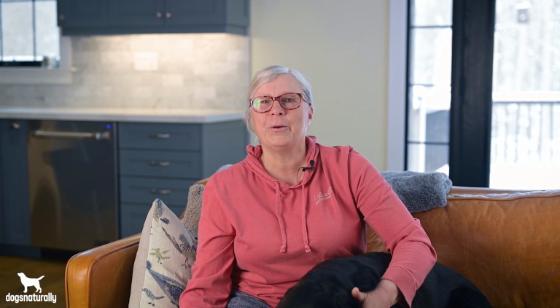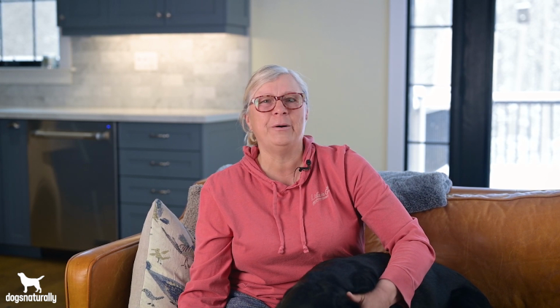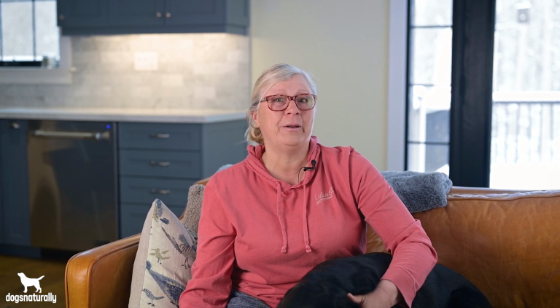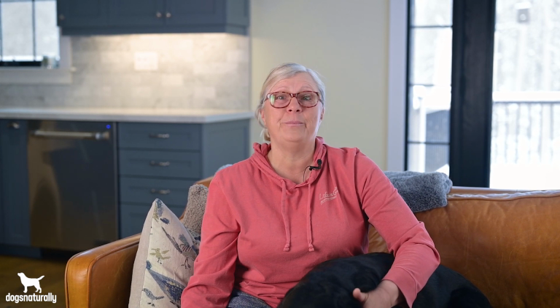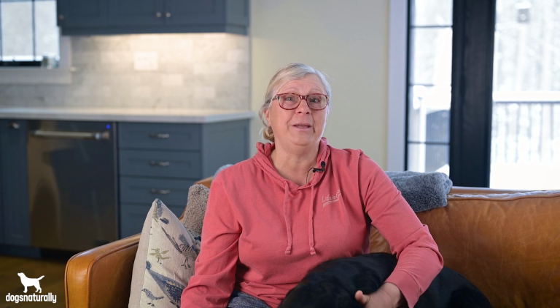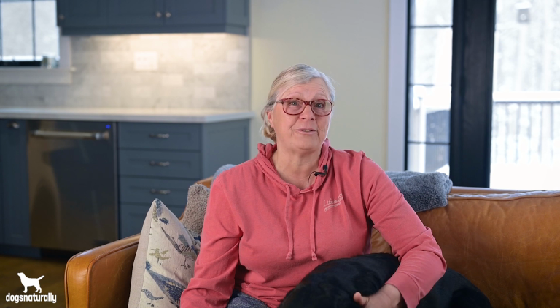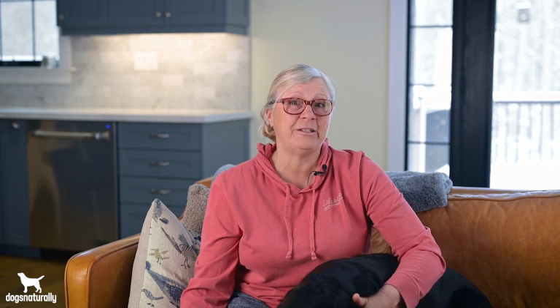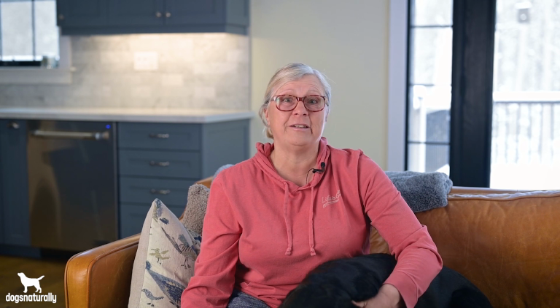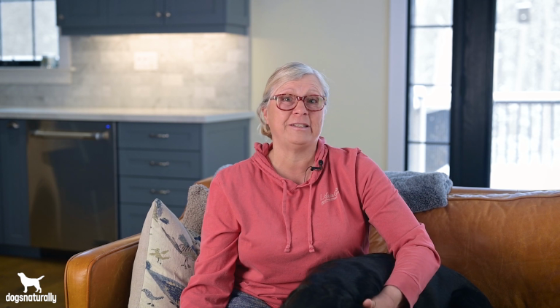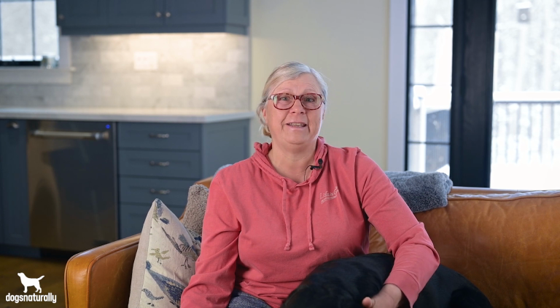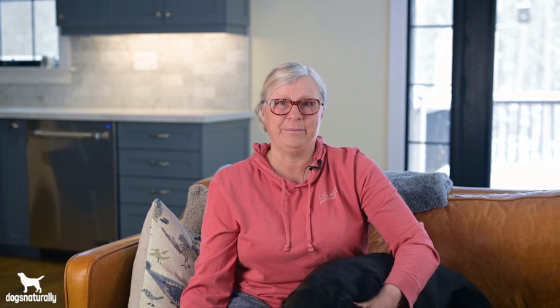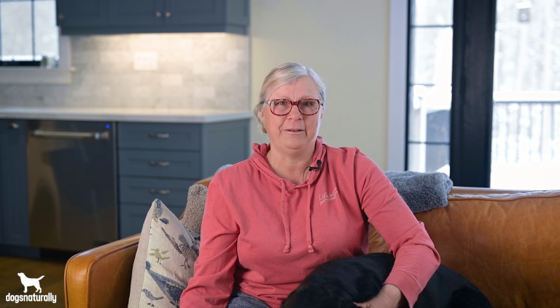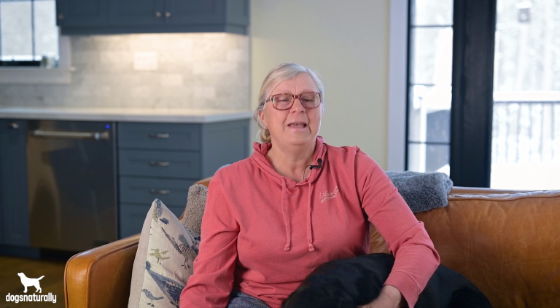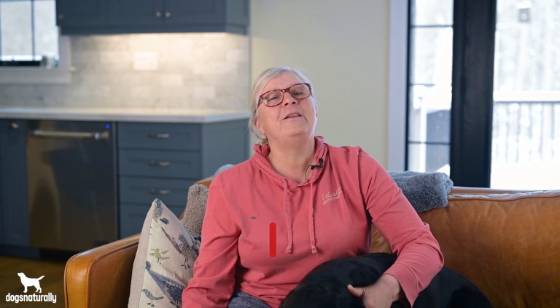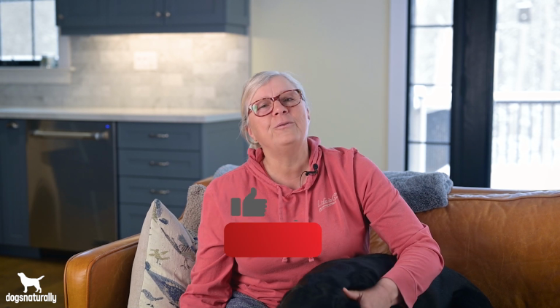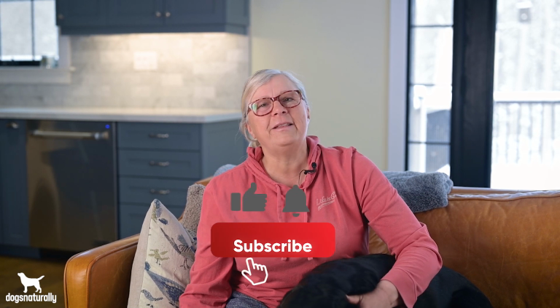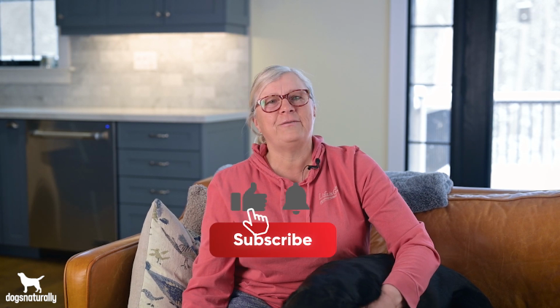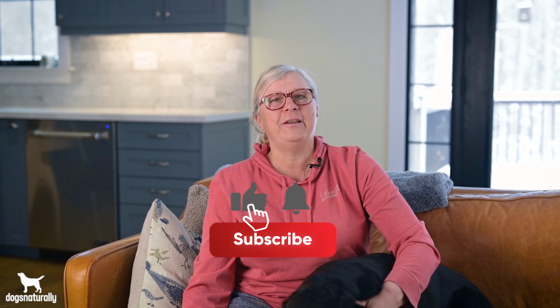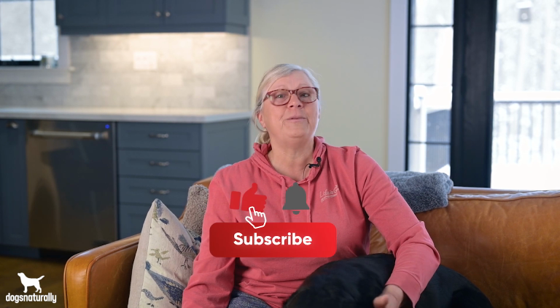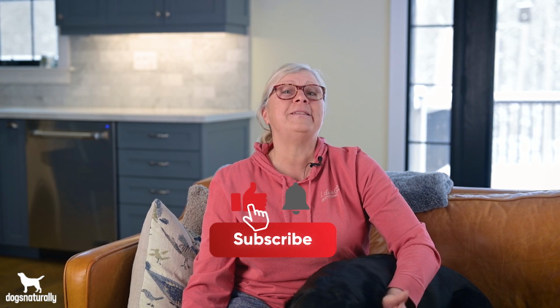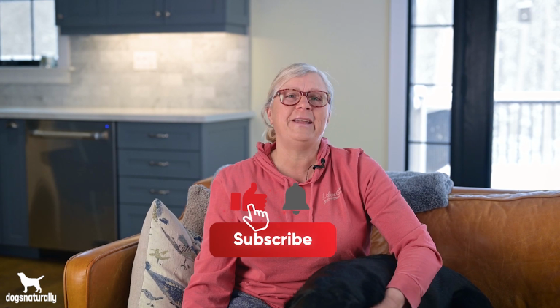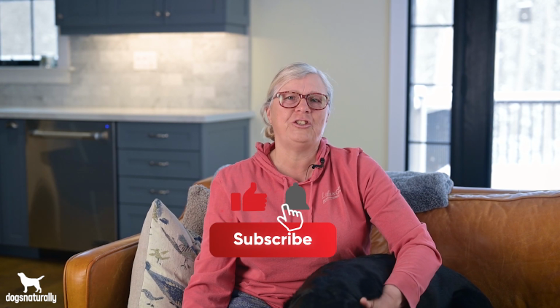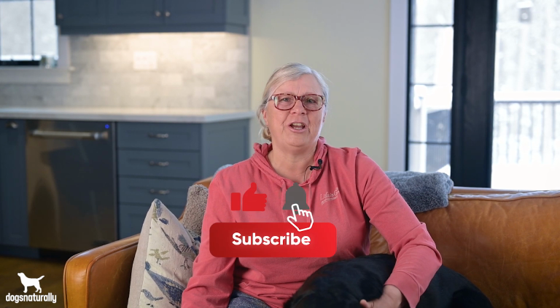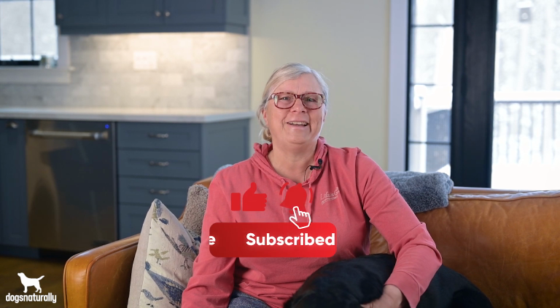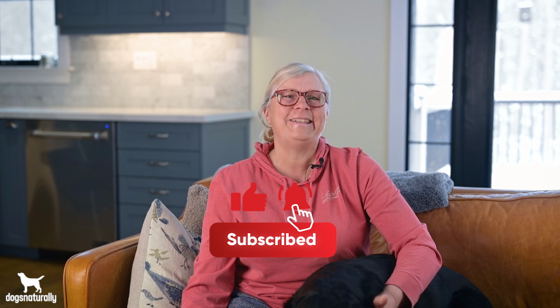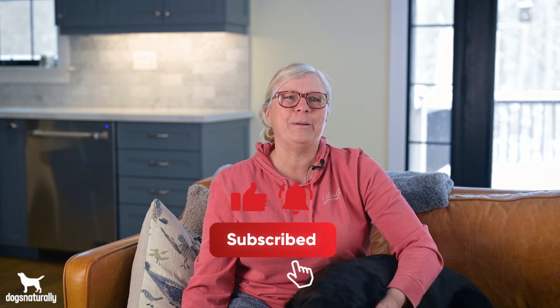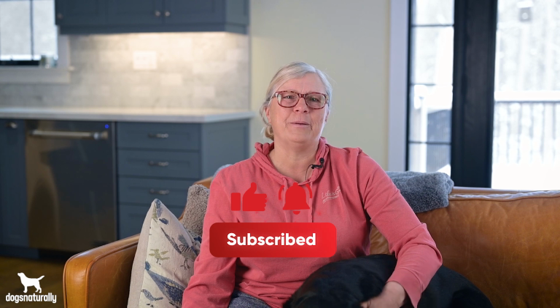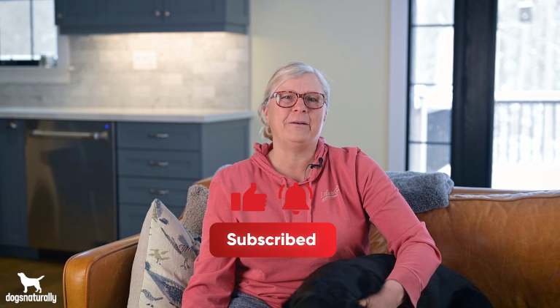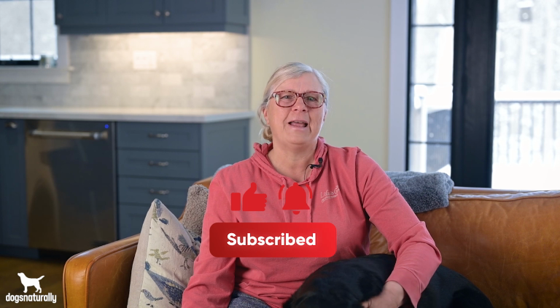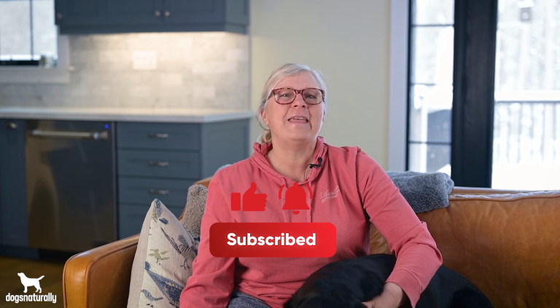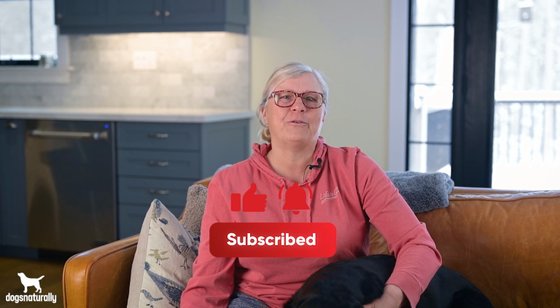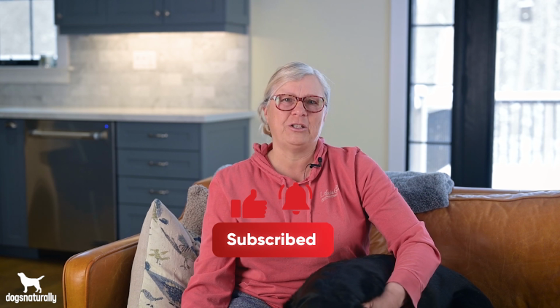Either way, let us know in the comments below — you'll be helping out other dog owners who are worried about one of the biggest threats to dogs eating kibble. If you like this video, please like it, share it, and tell people about it. Thanks for watching.